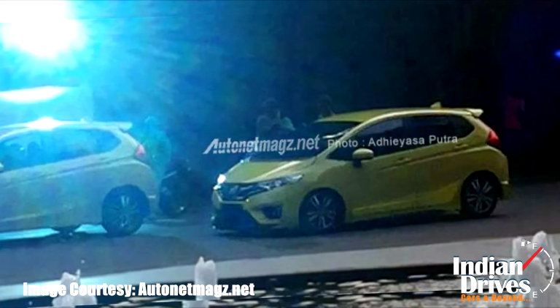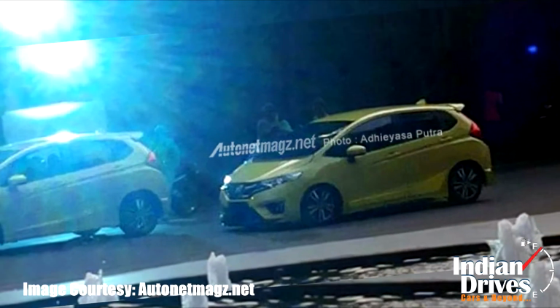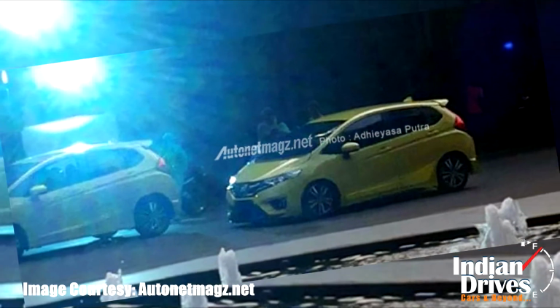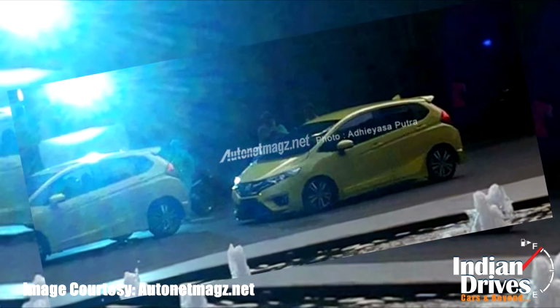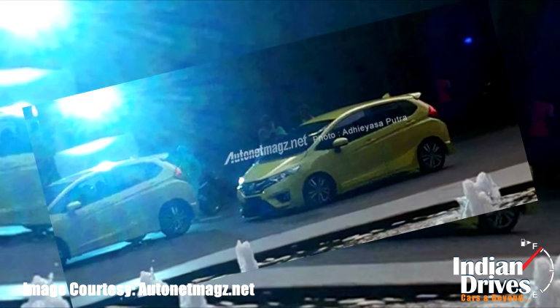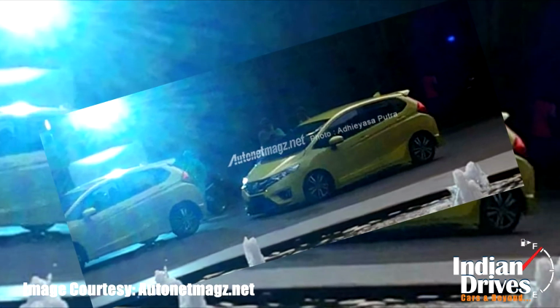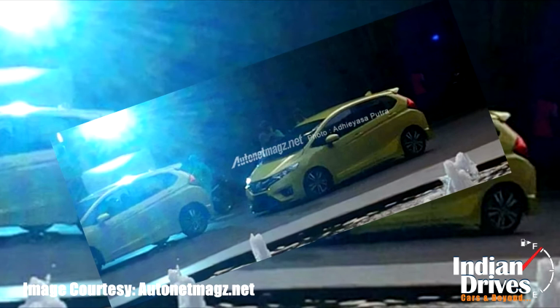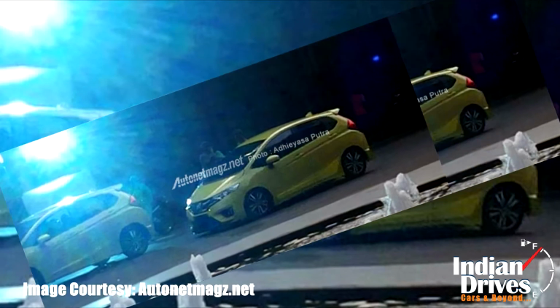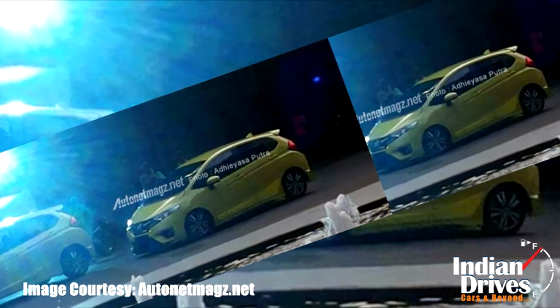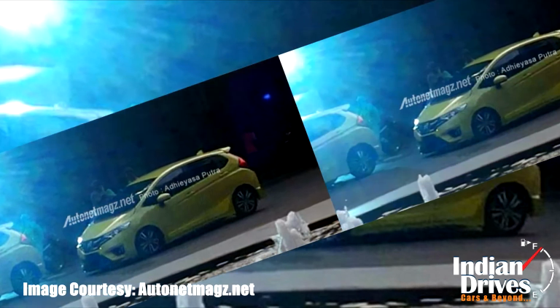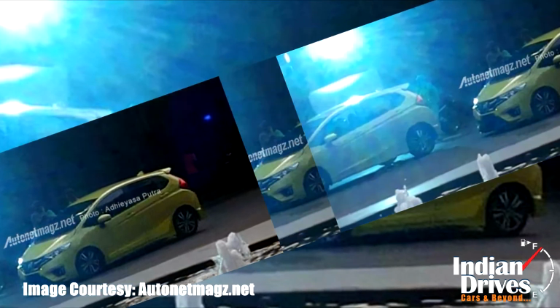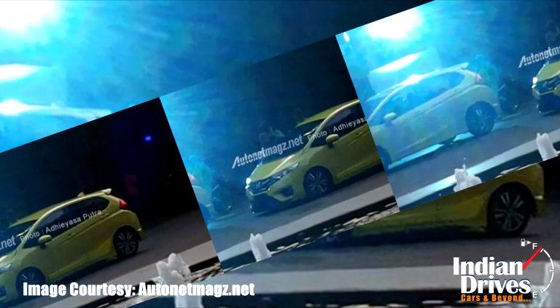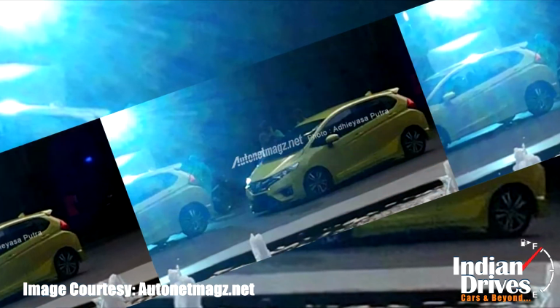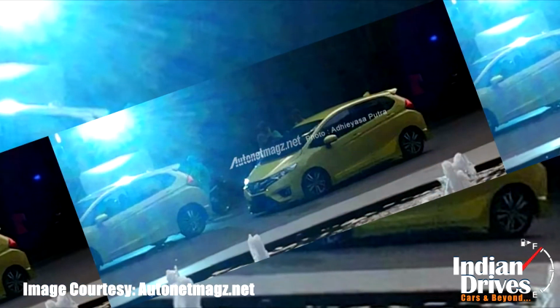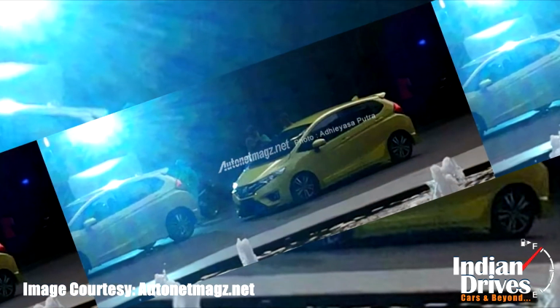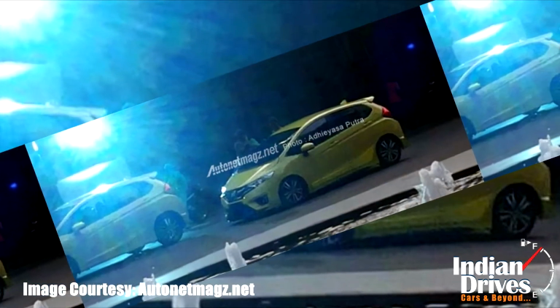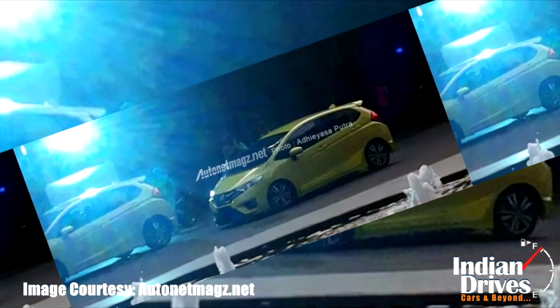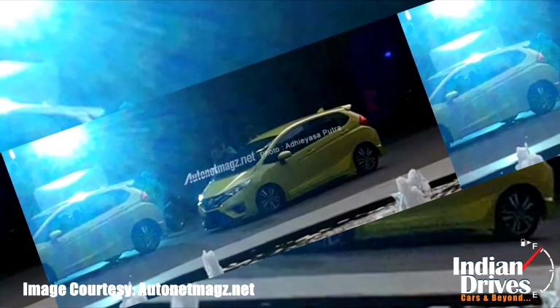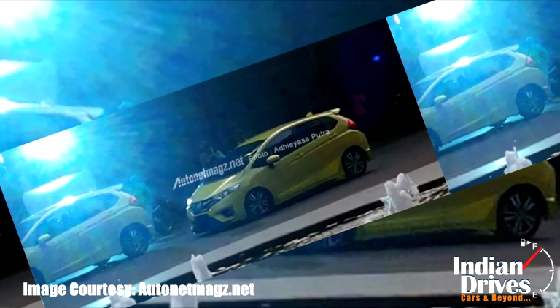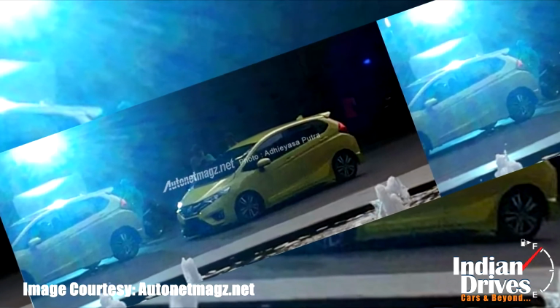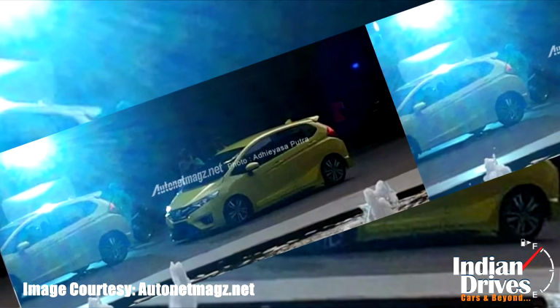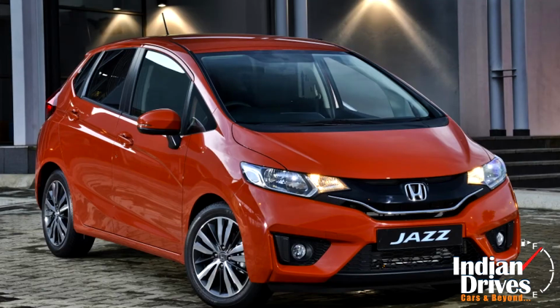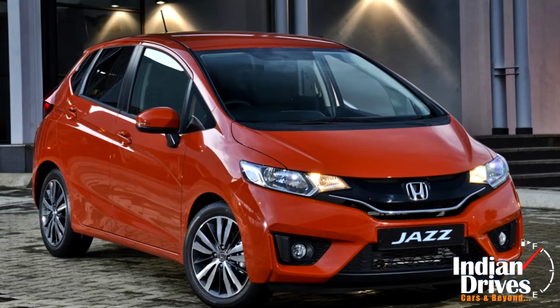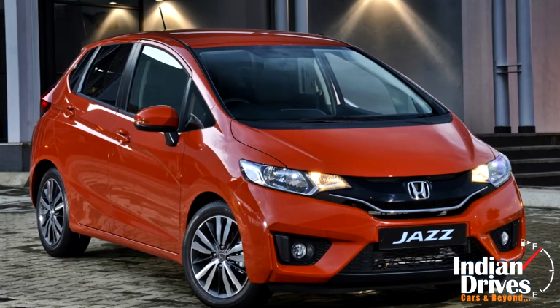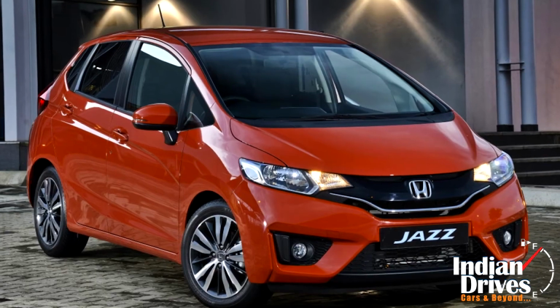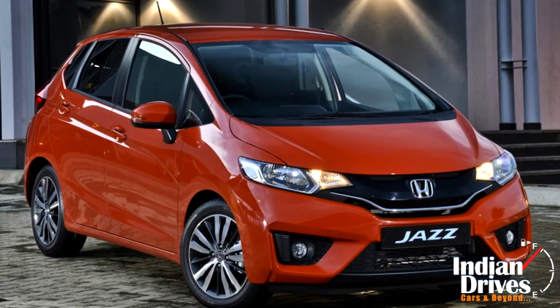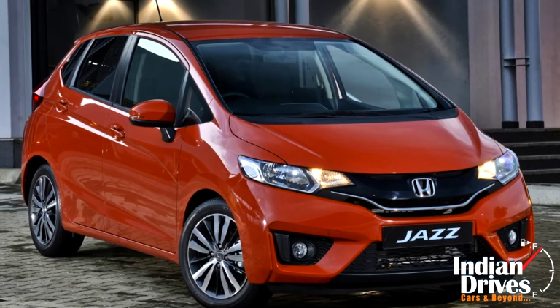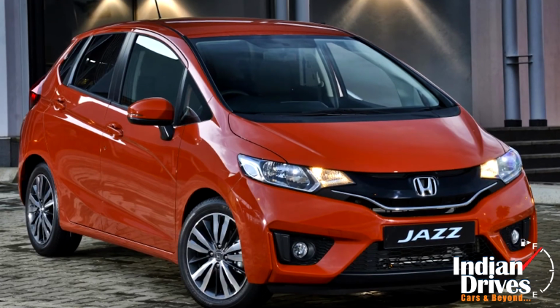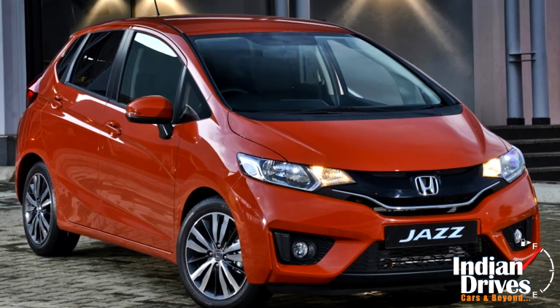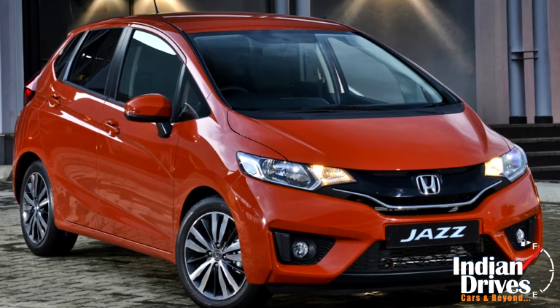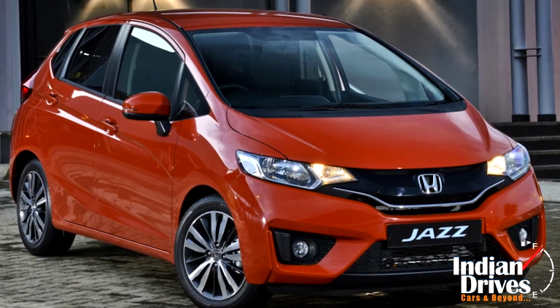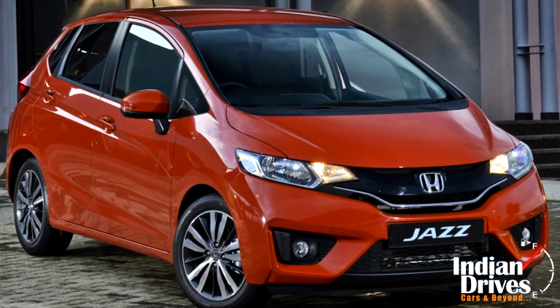Hence, it remains exciting to see how expensive this hatchback is going to fall on the pockets of buyers than that of its standard version.